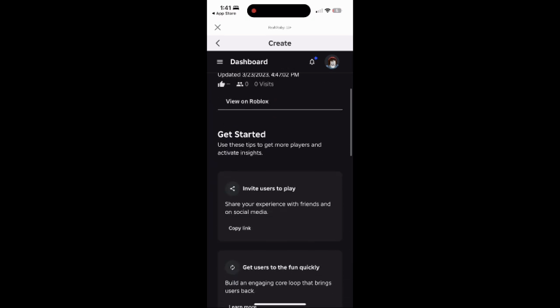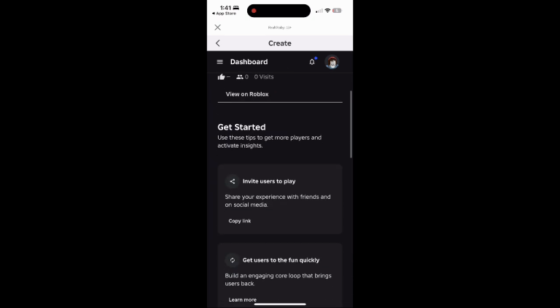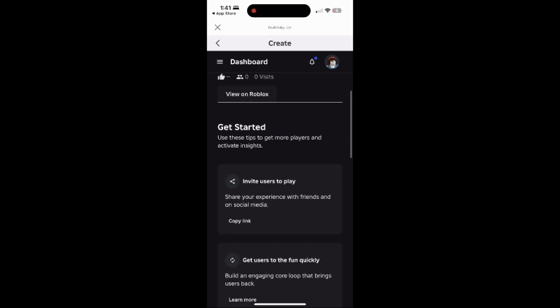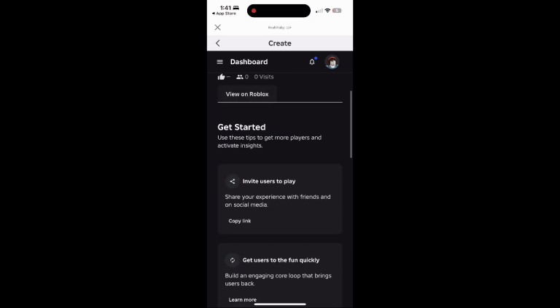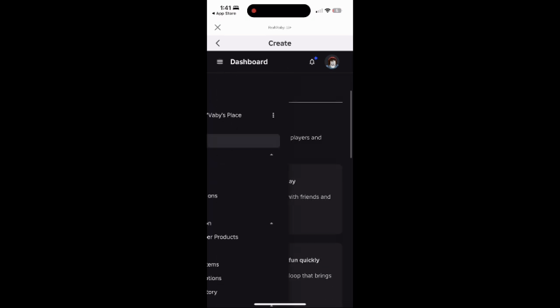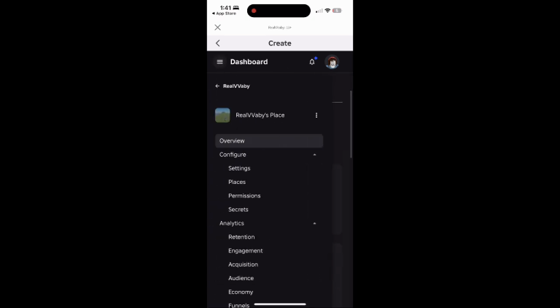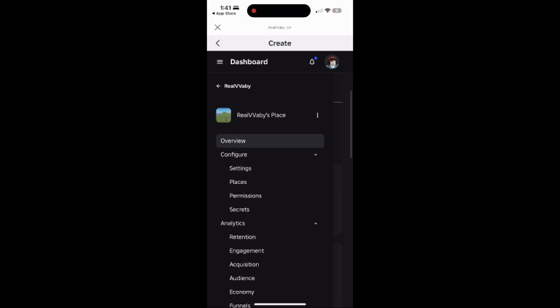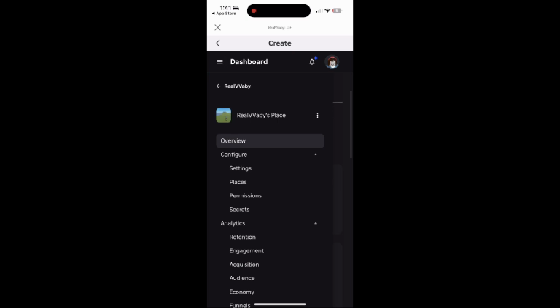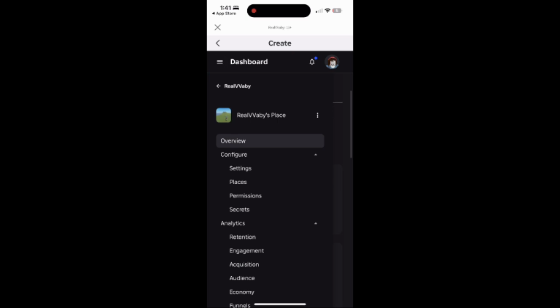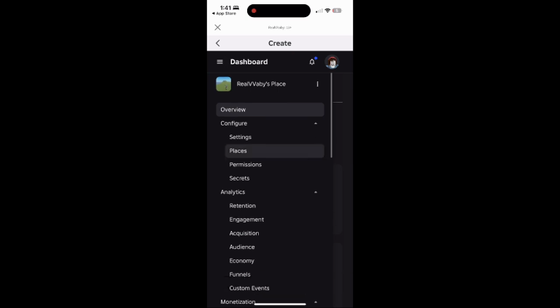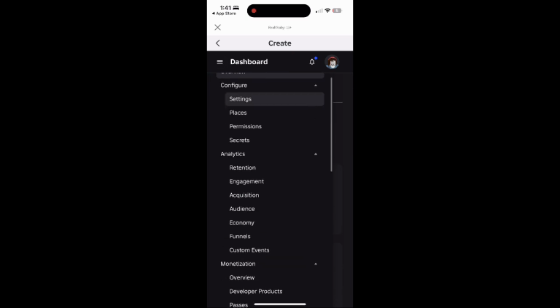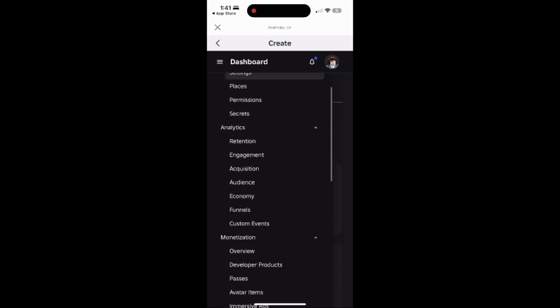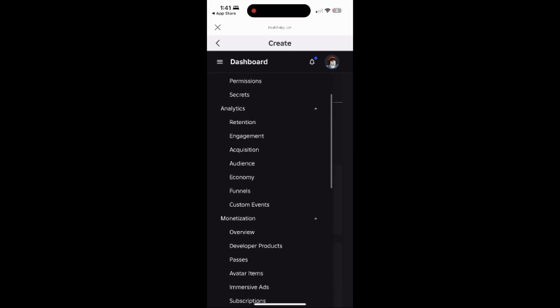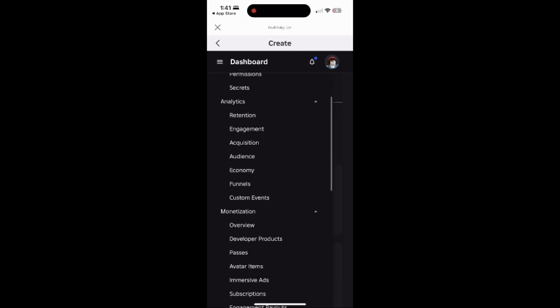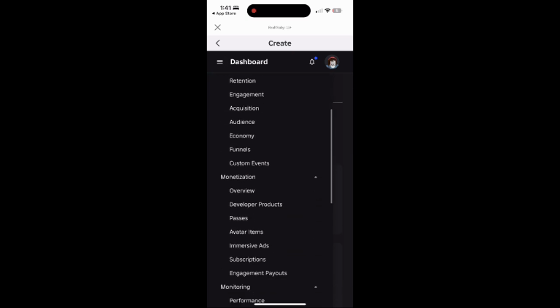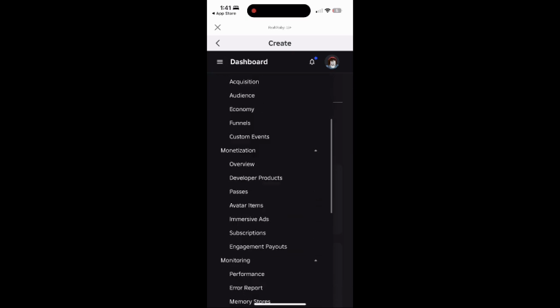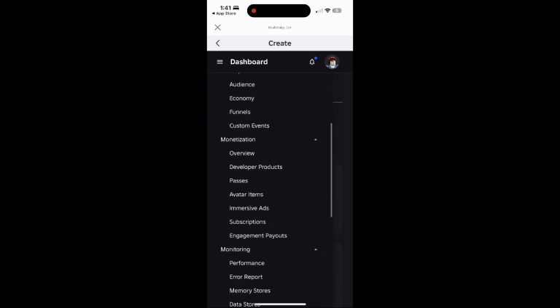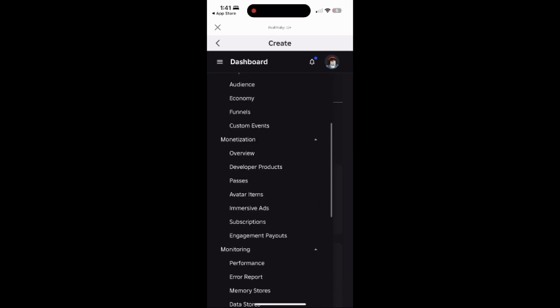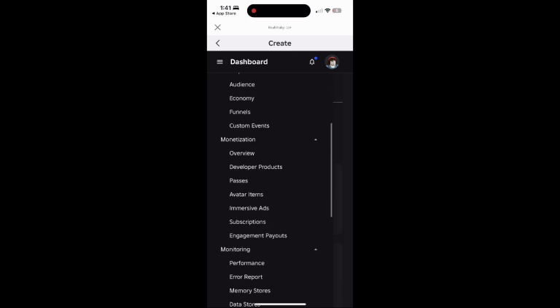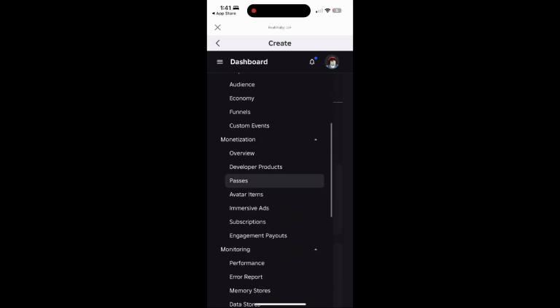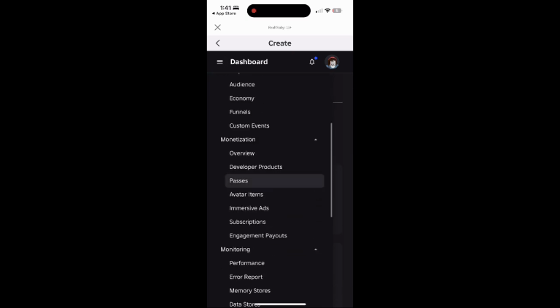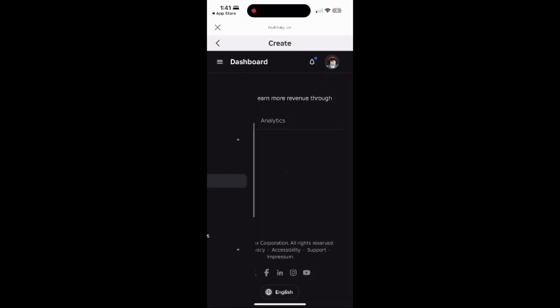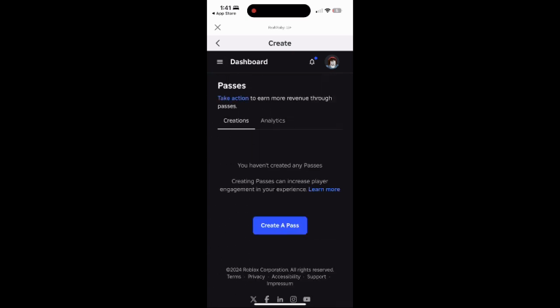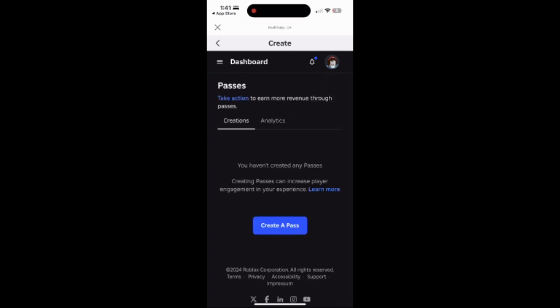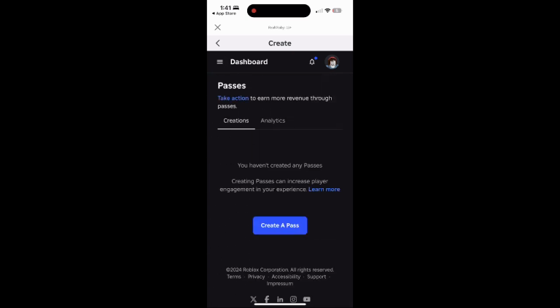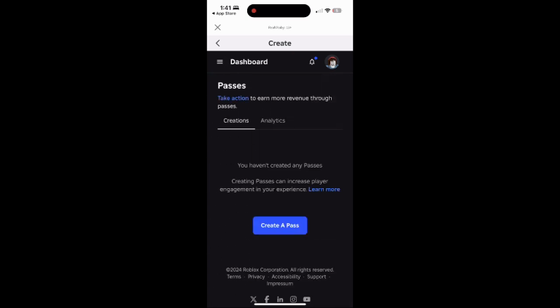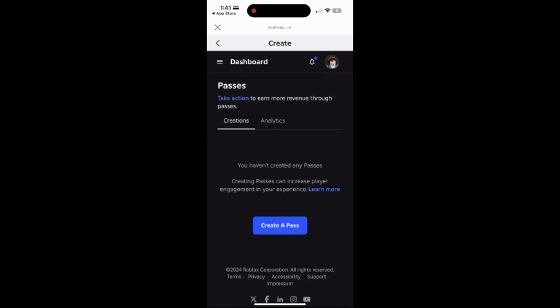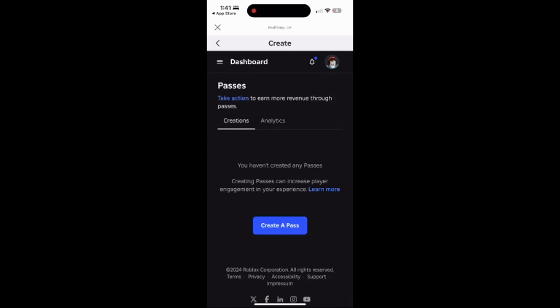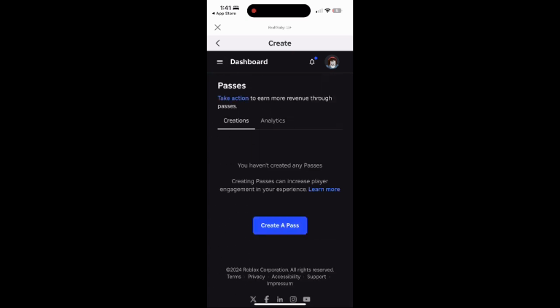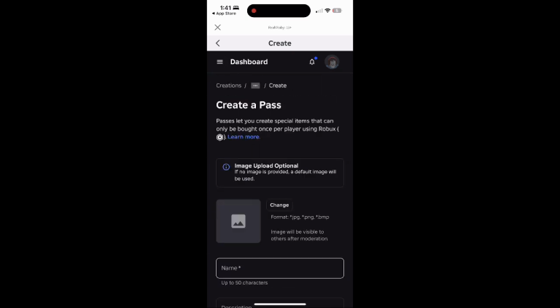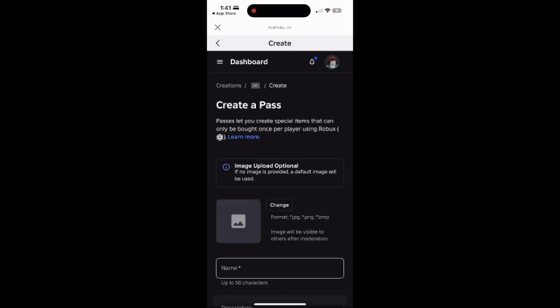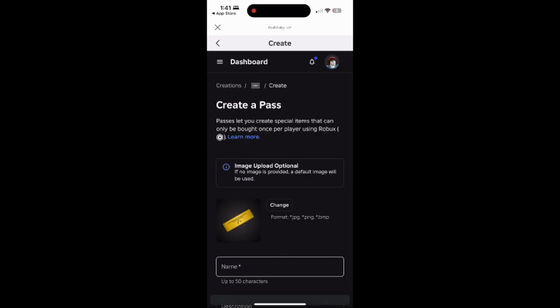You're going to go to where it says your place, click the three lines again at the top left, and go down to passes.